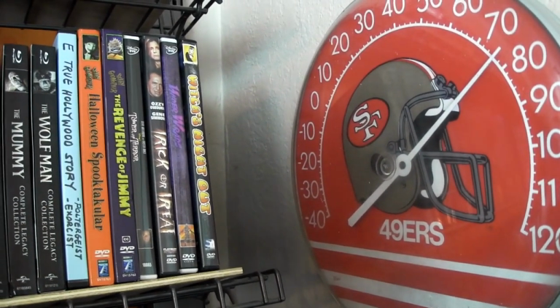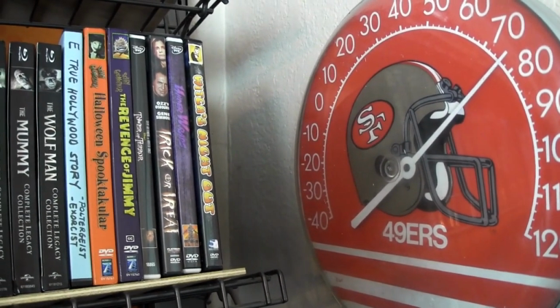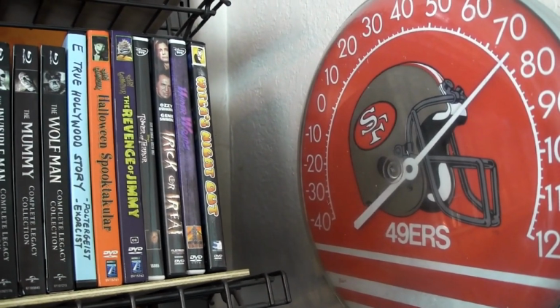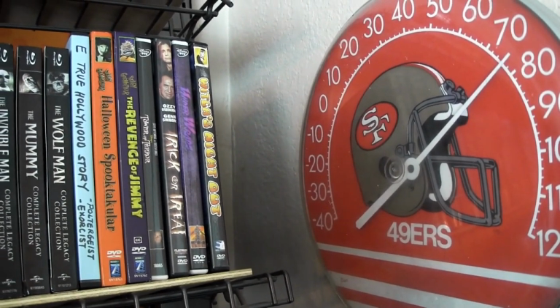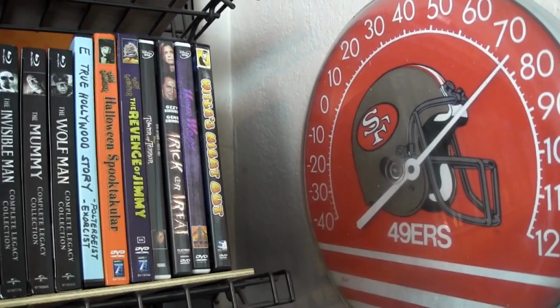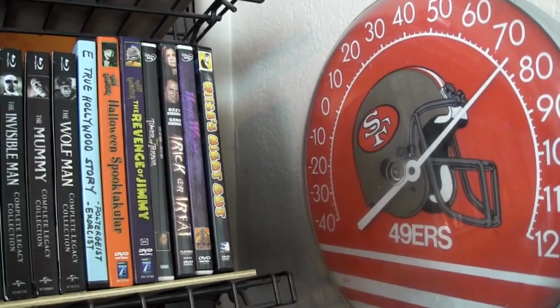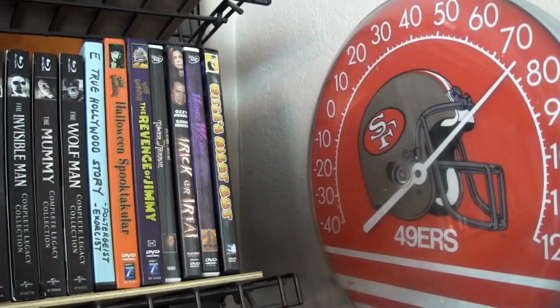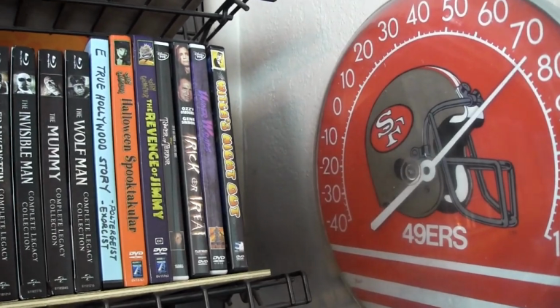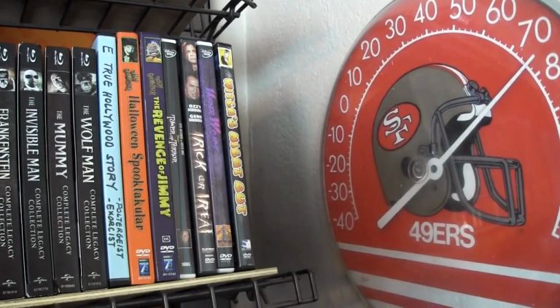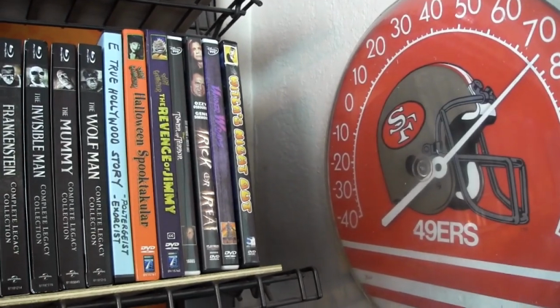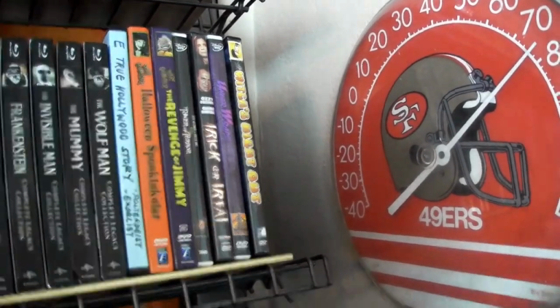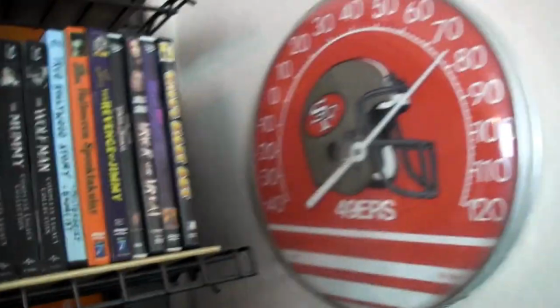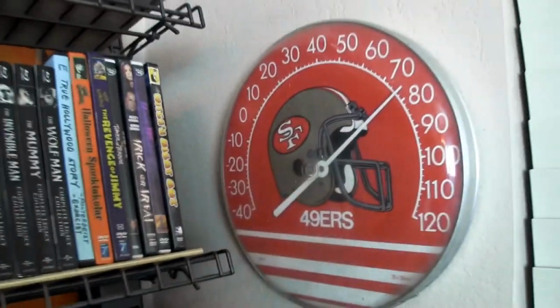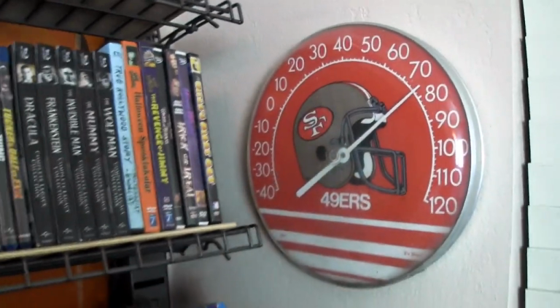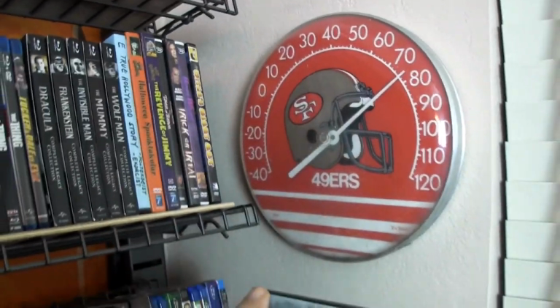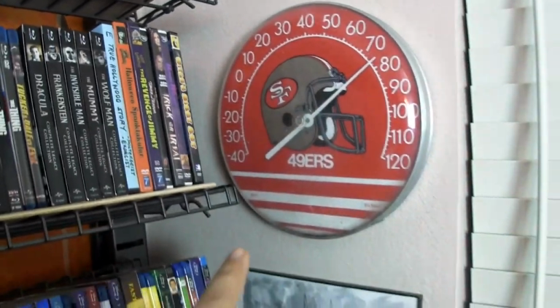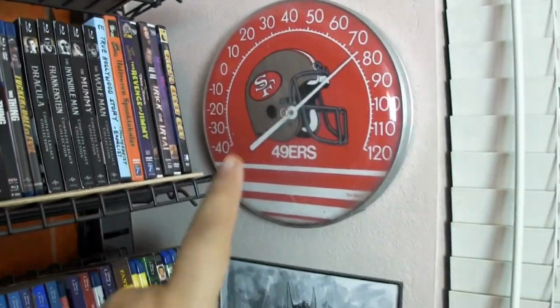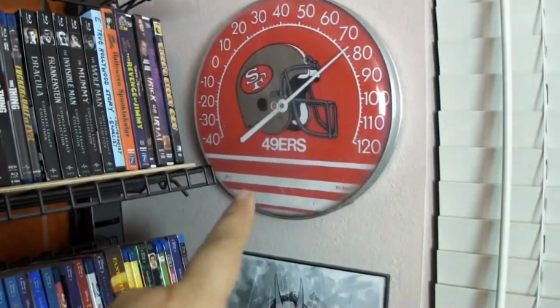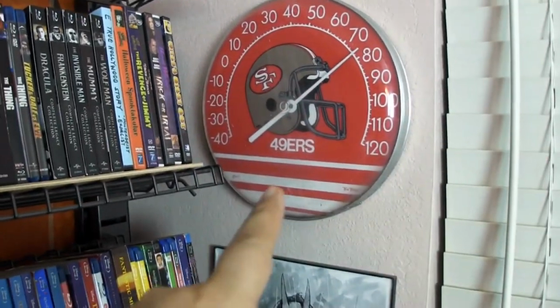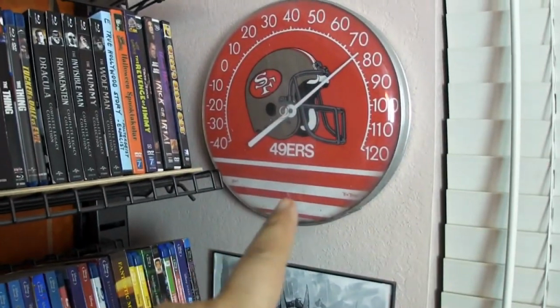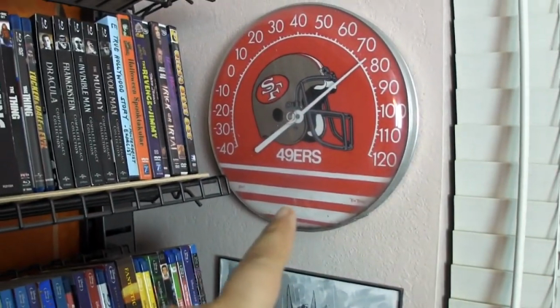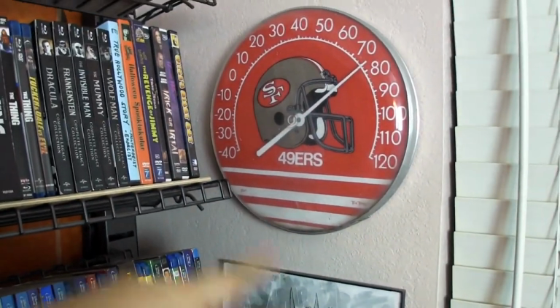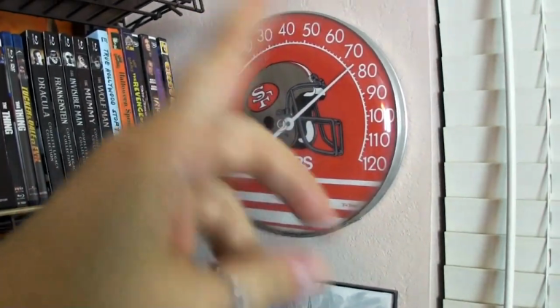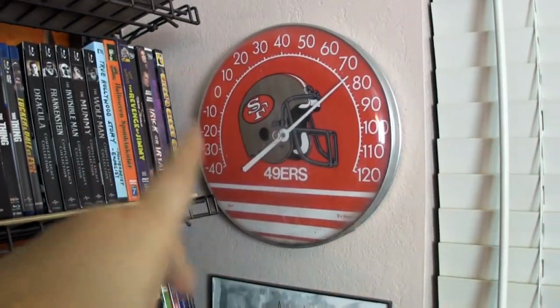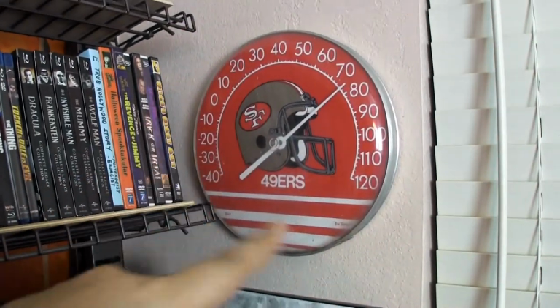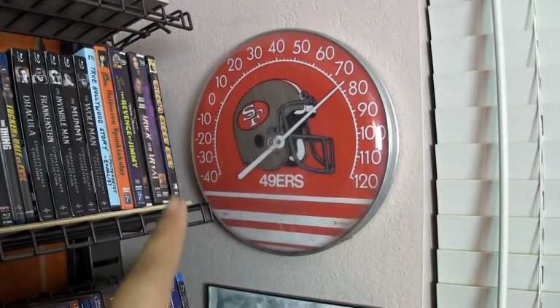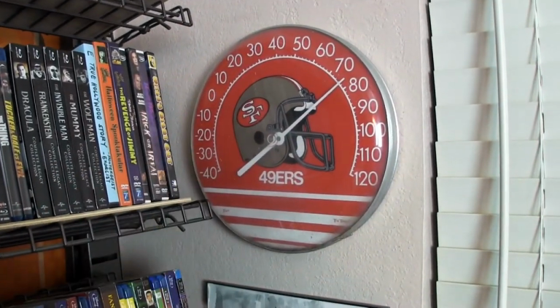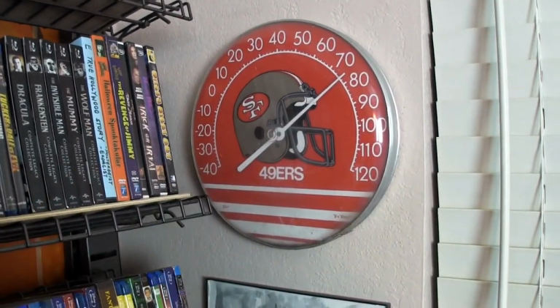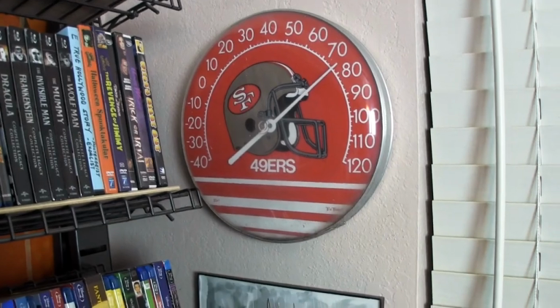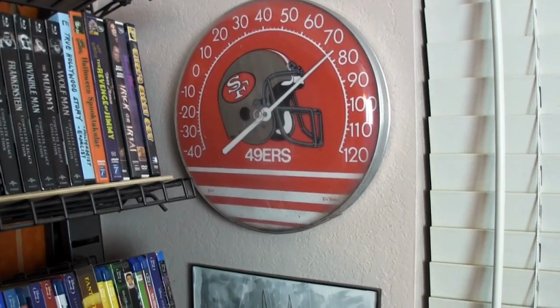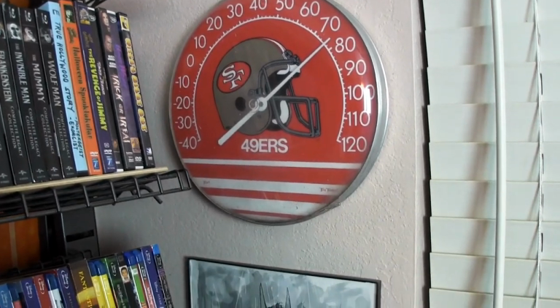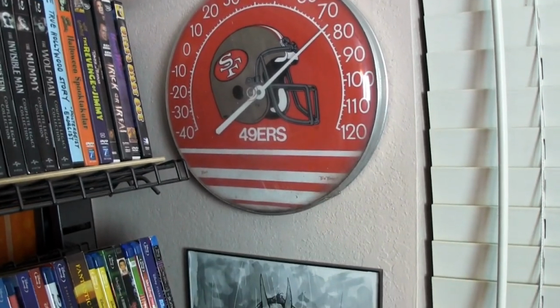I've got my 49ers outdoor thermometer but I just leave it in here.